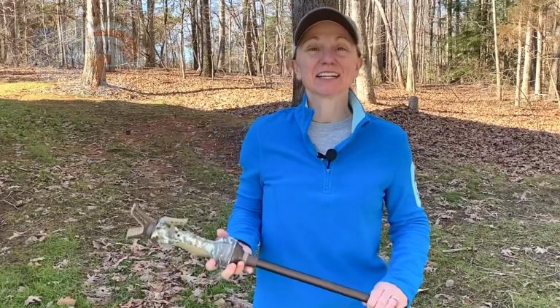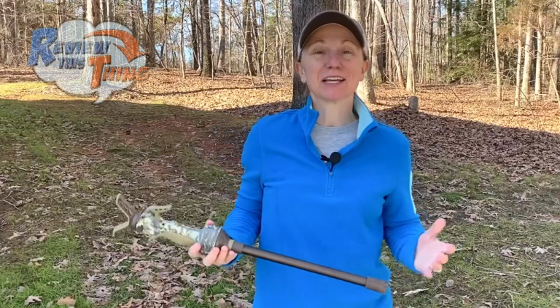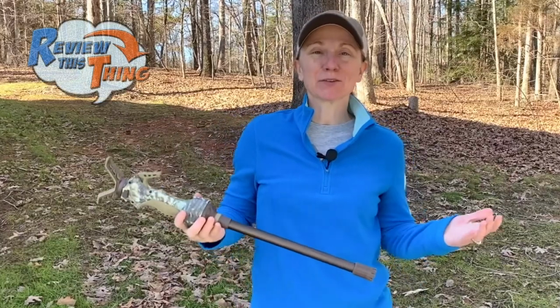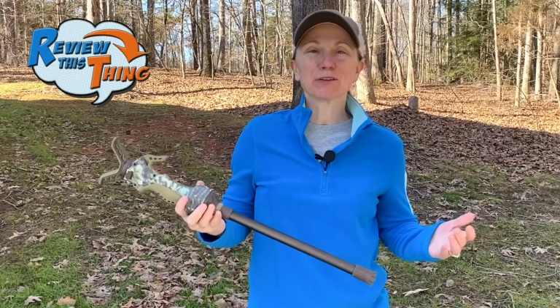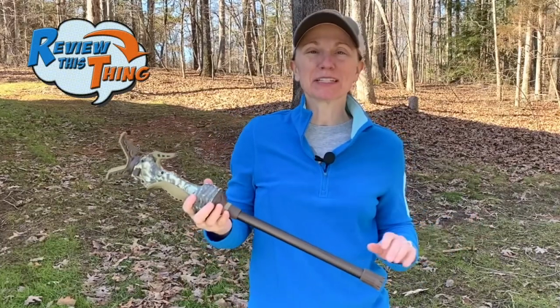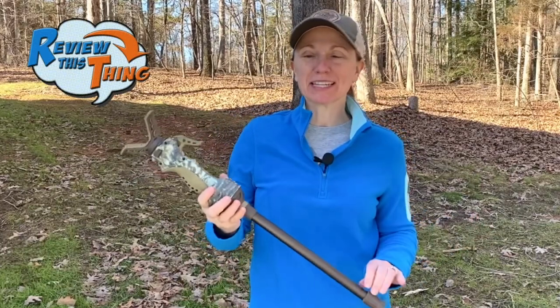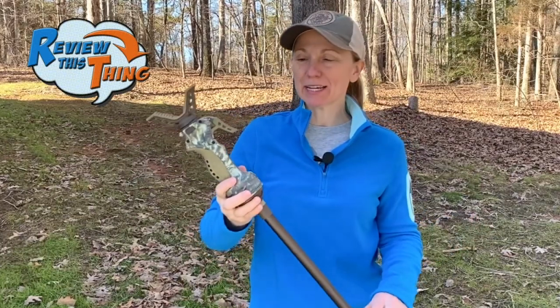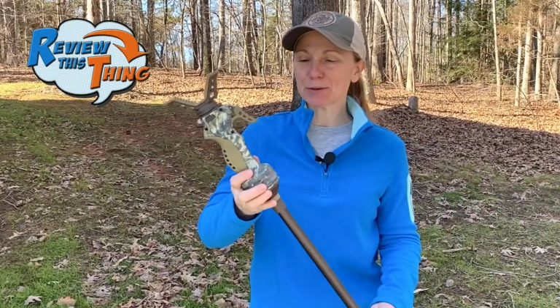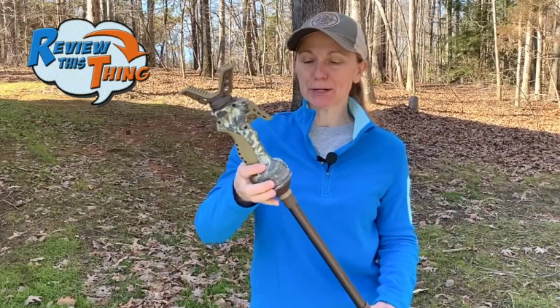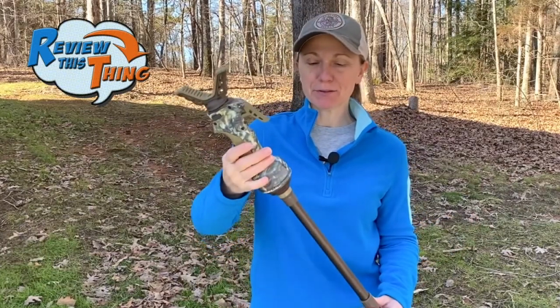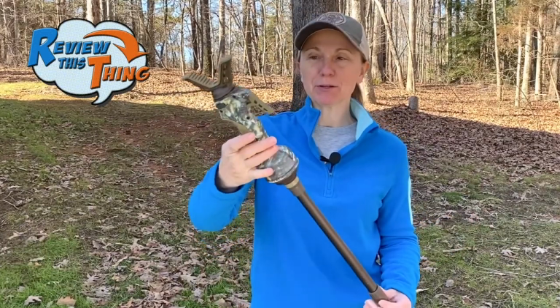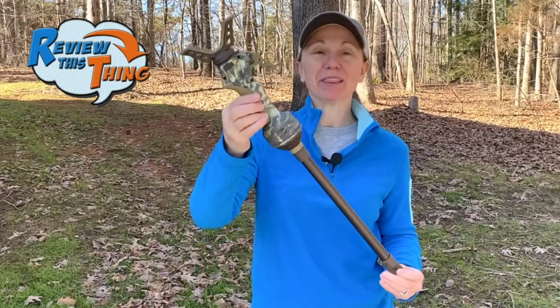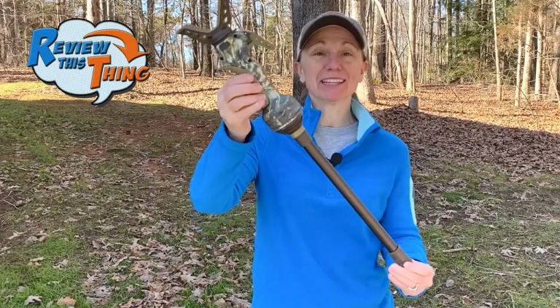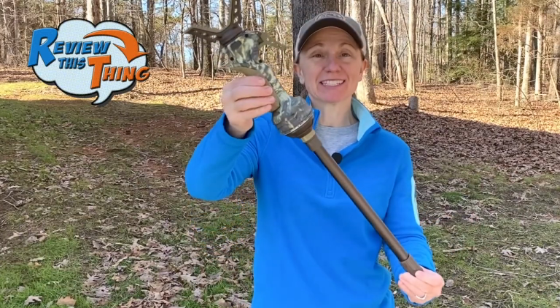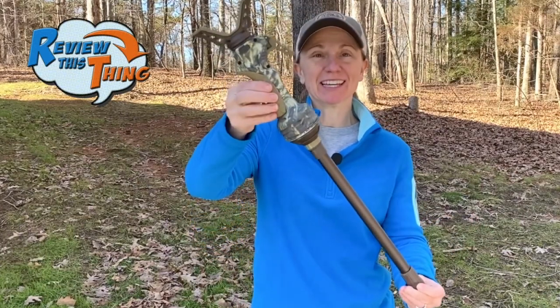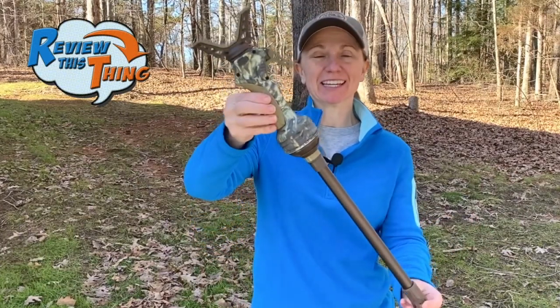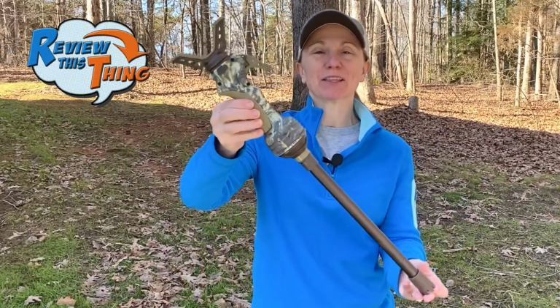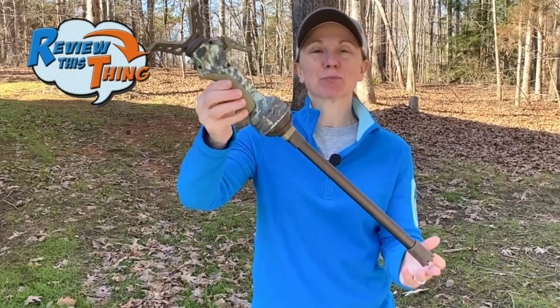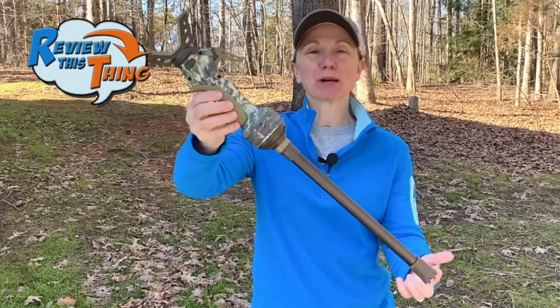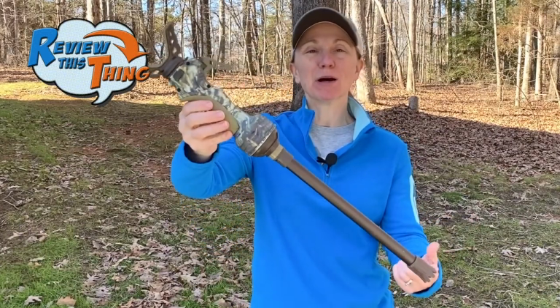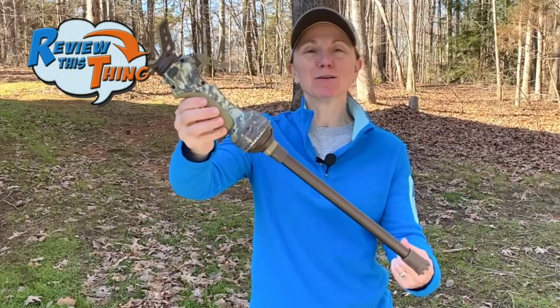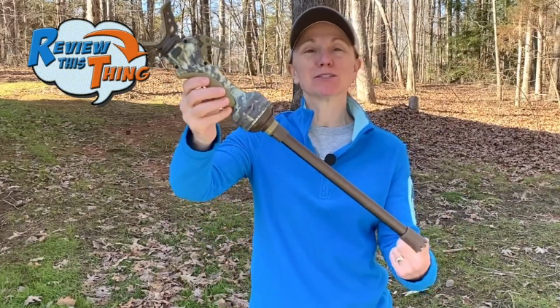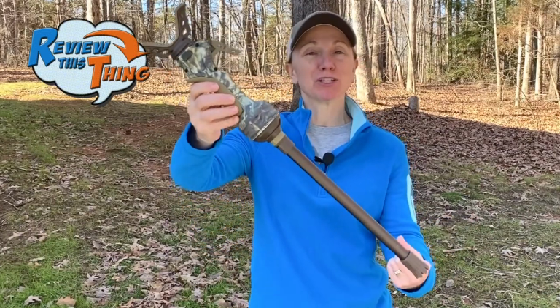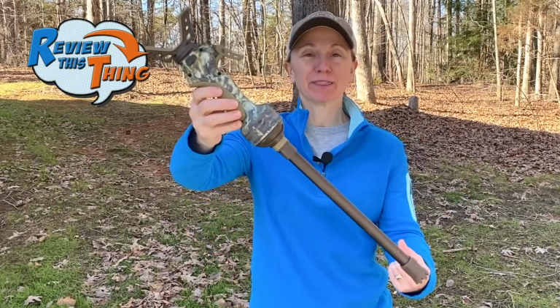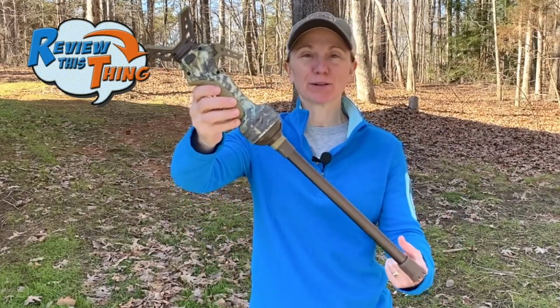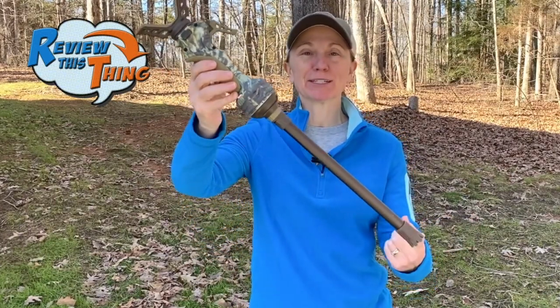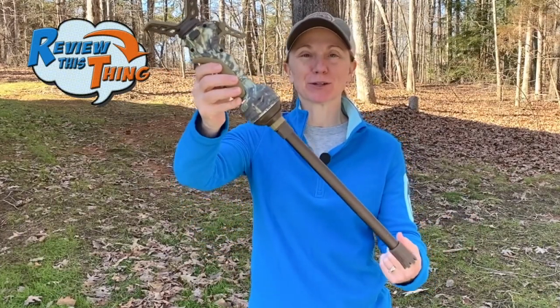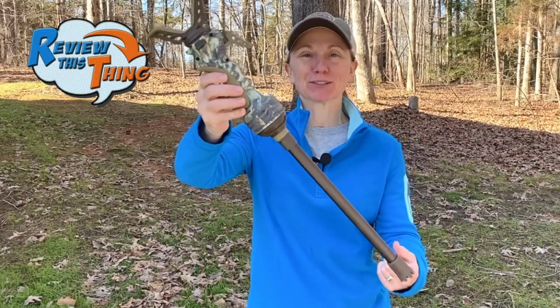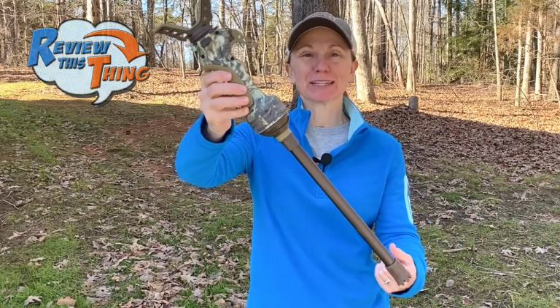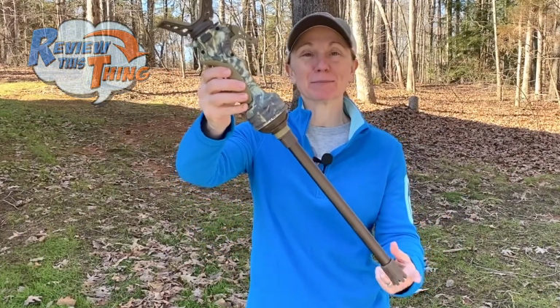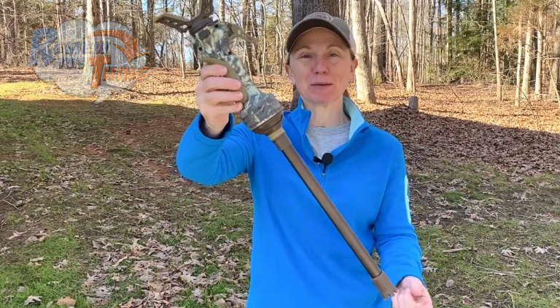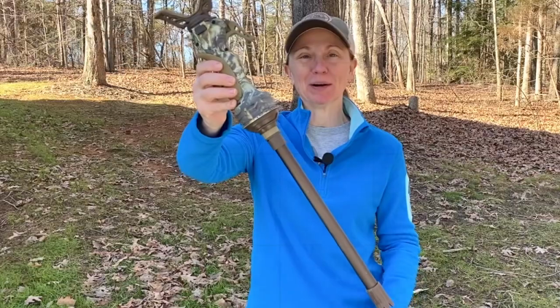Today on Review This Thing, we're going to review the Primo's Gen 3 Trigger Stick Monopod.